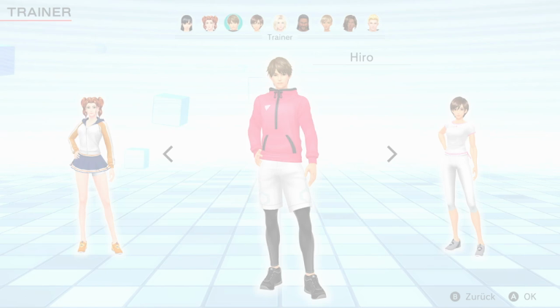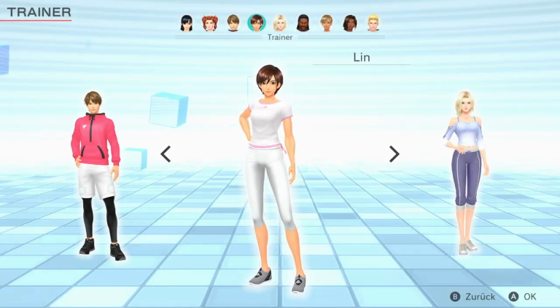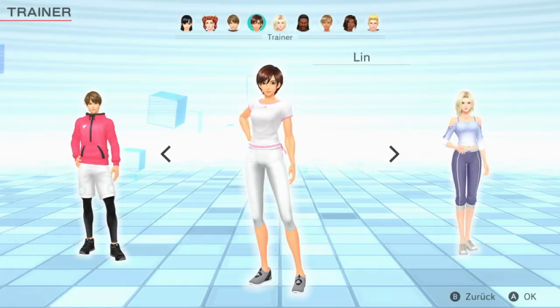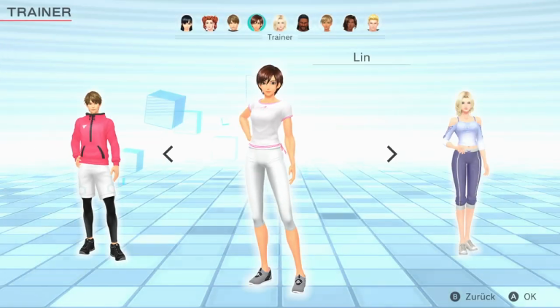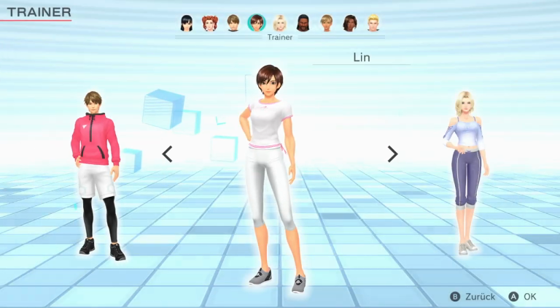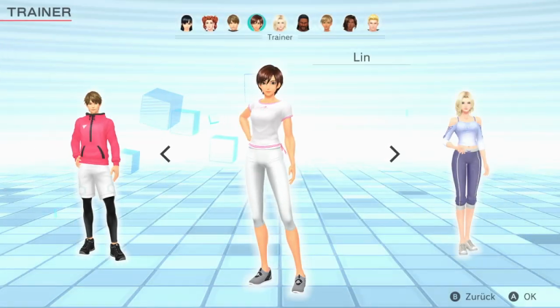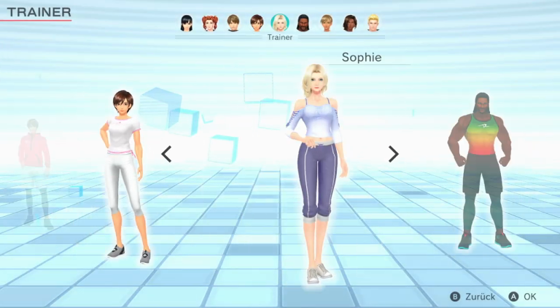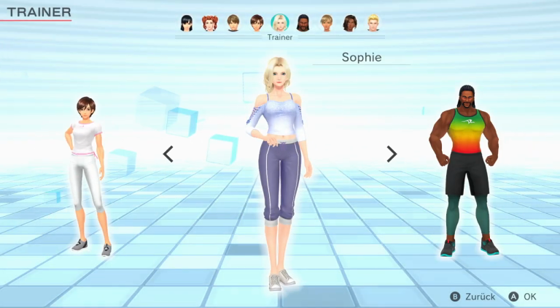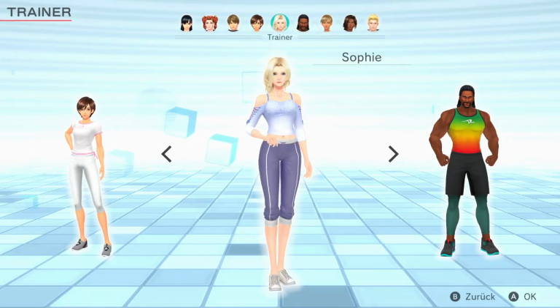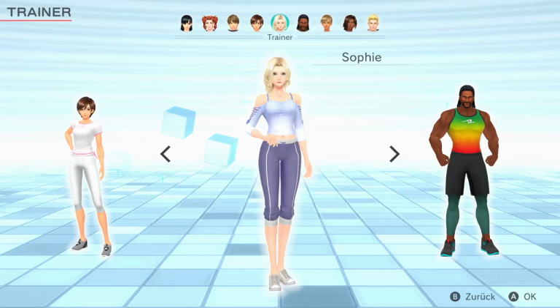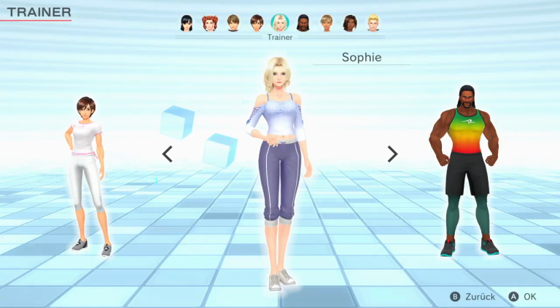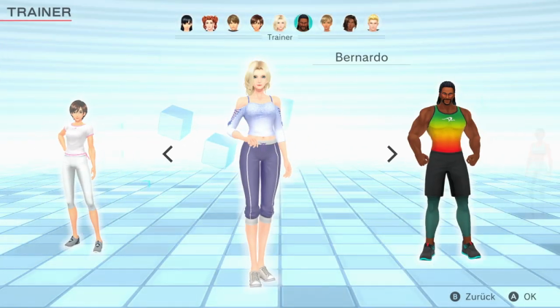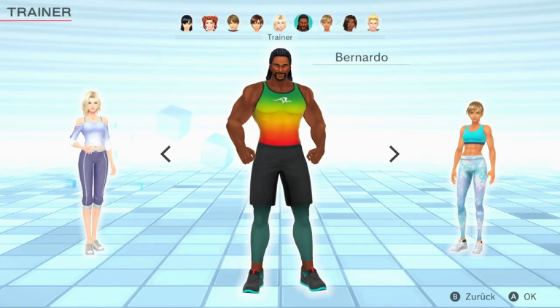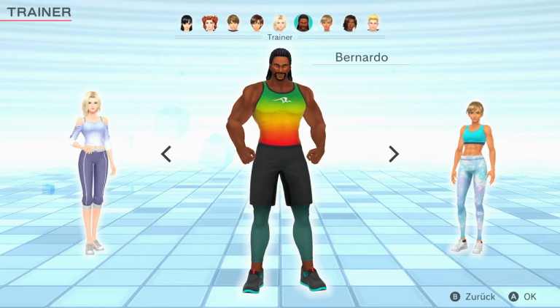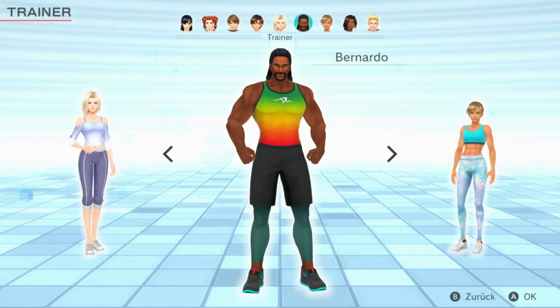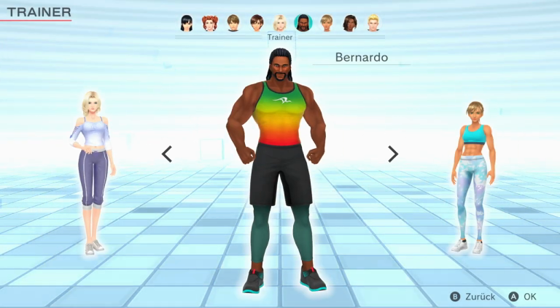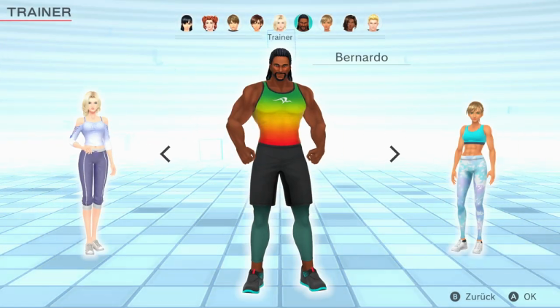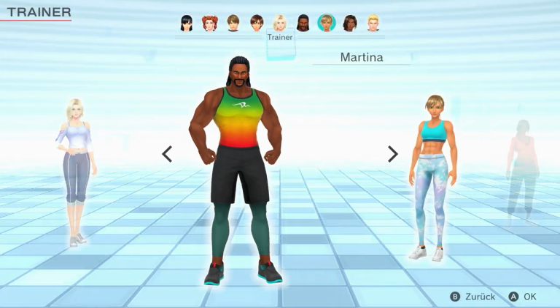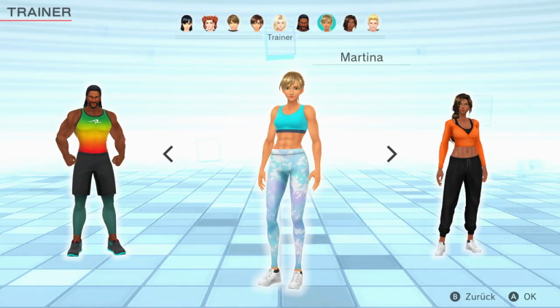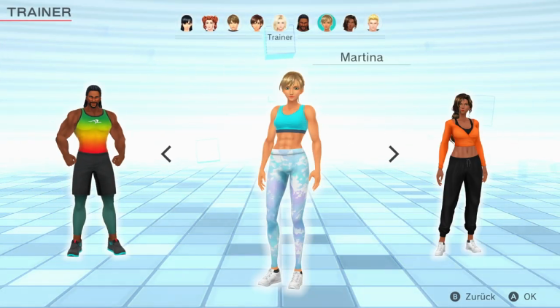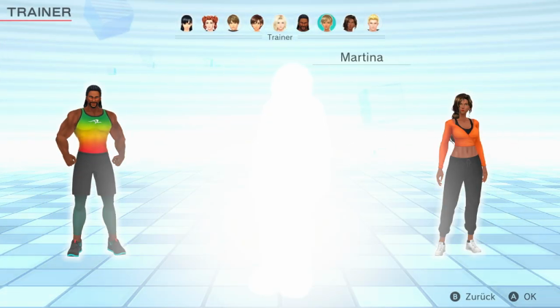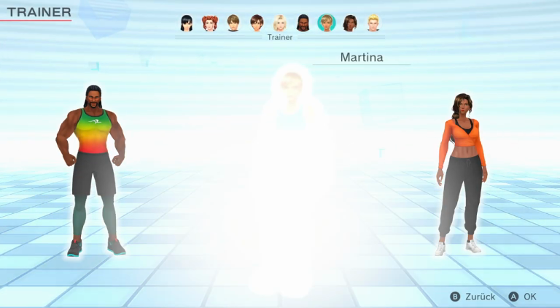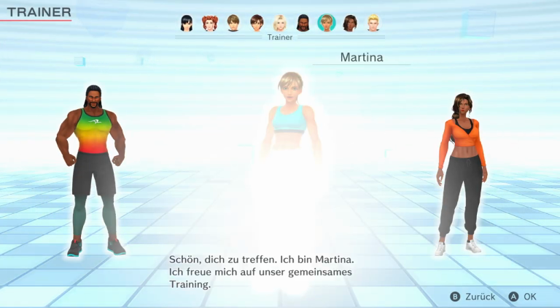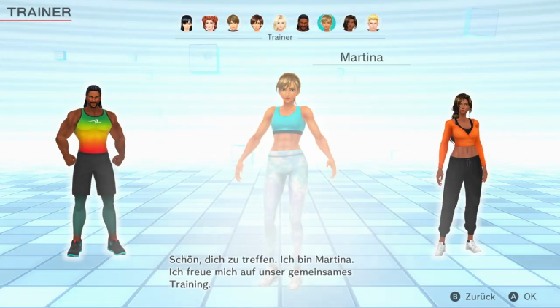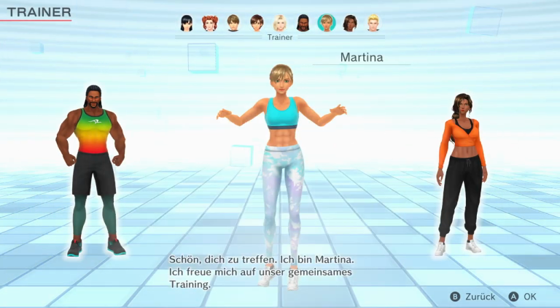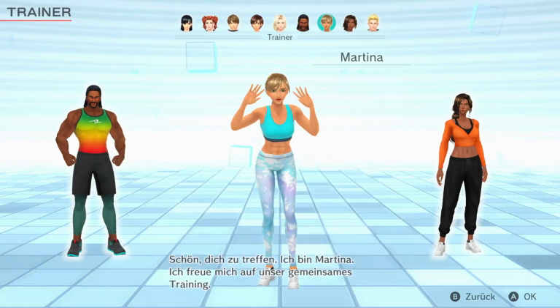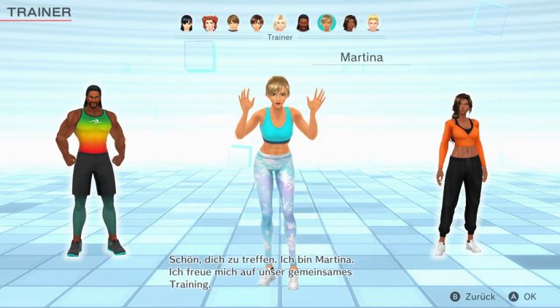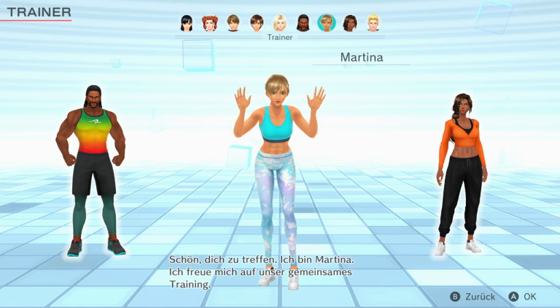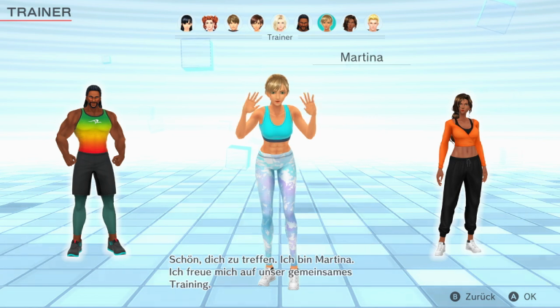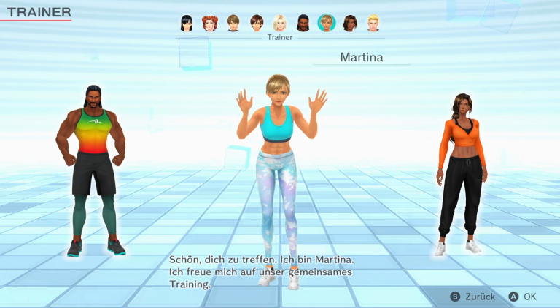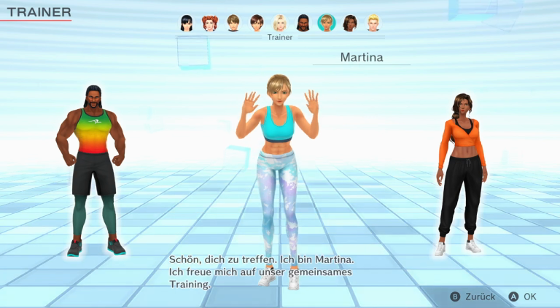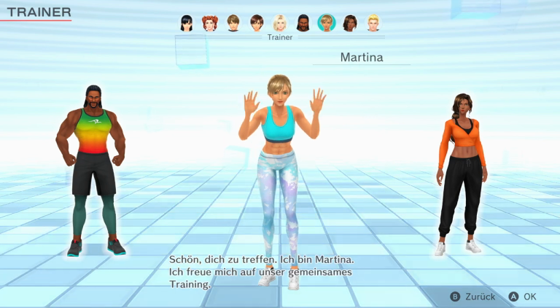You'd like to try a new instructor? Nice to meet you. I'm Martina.